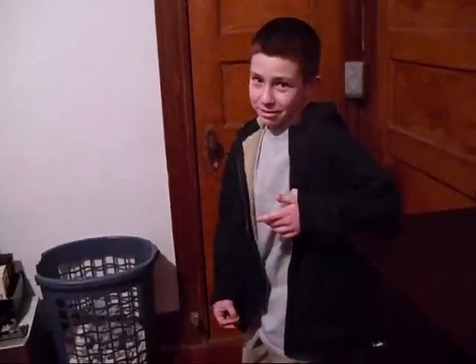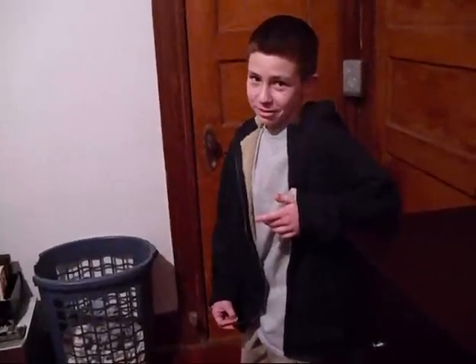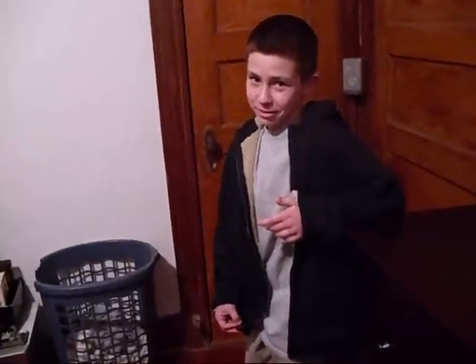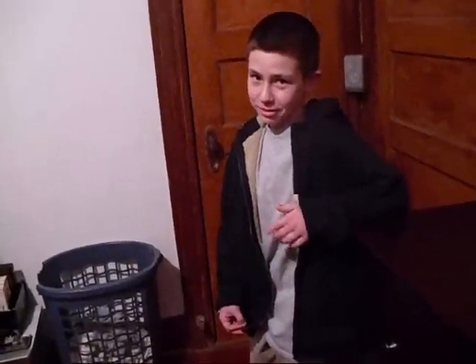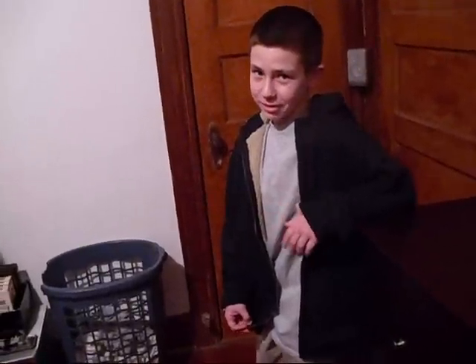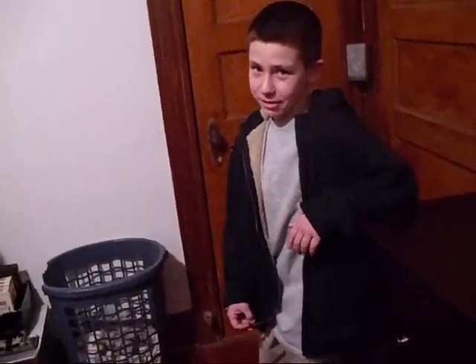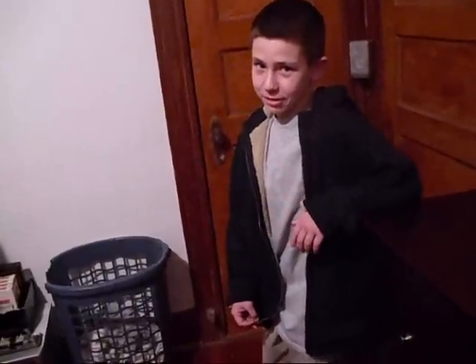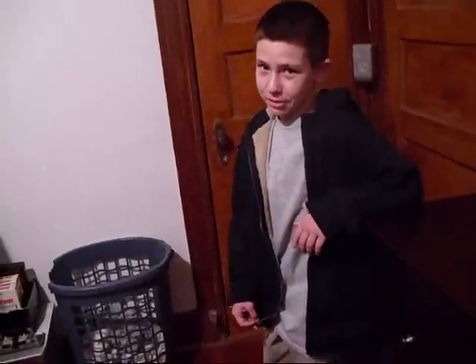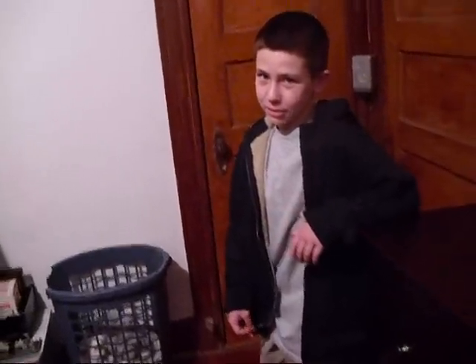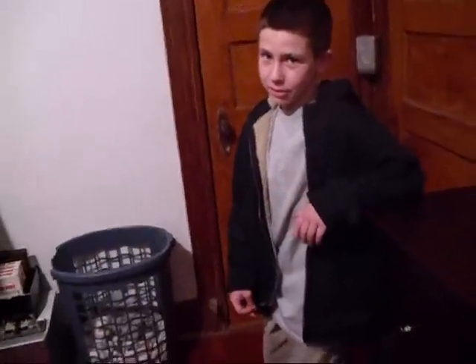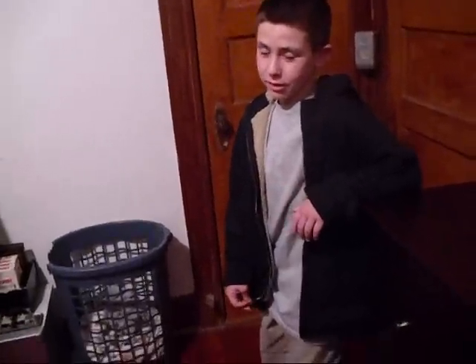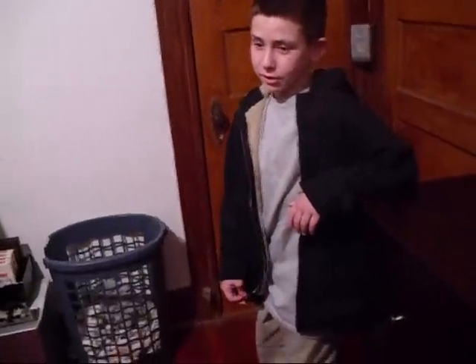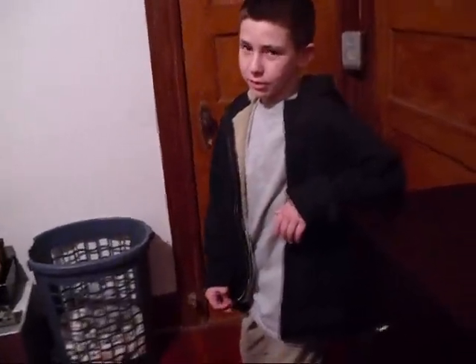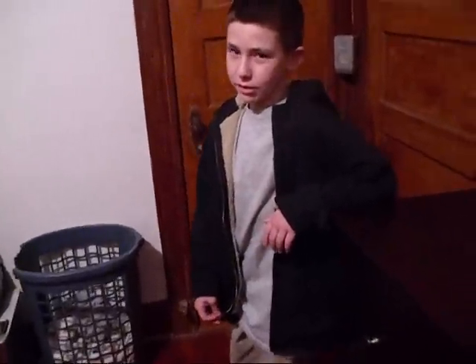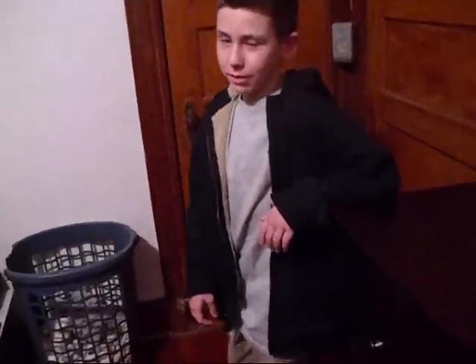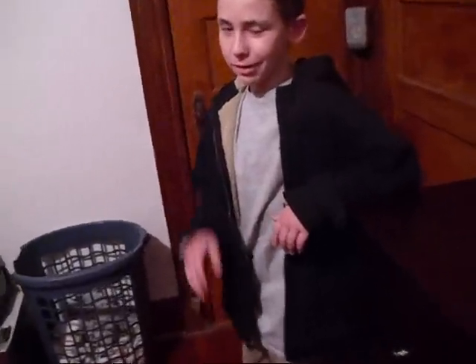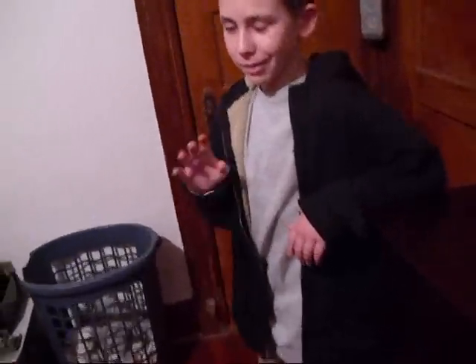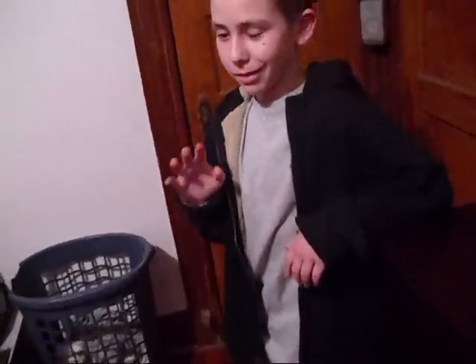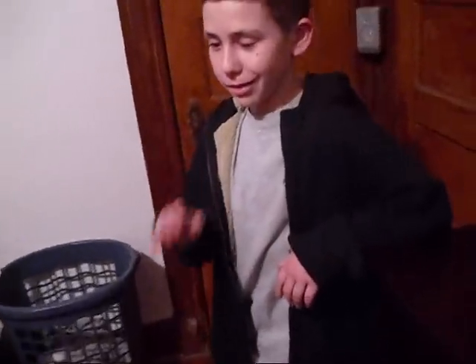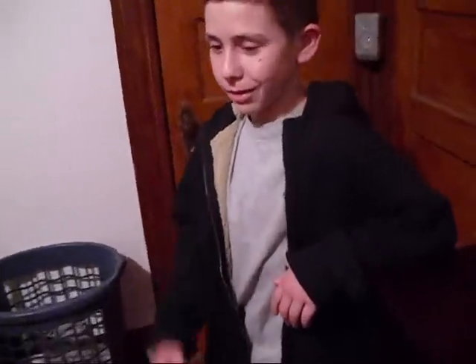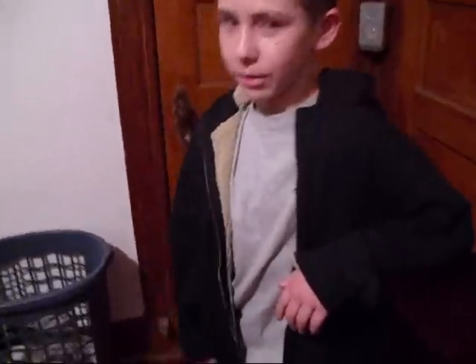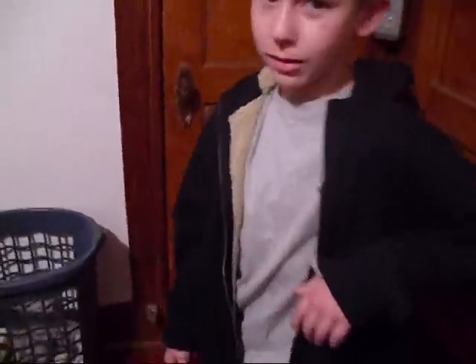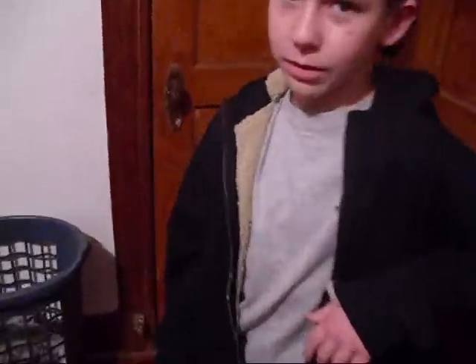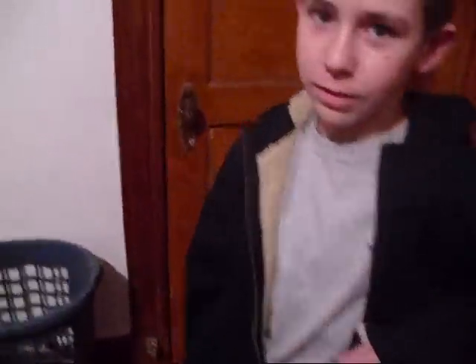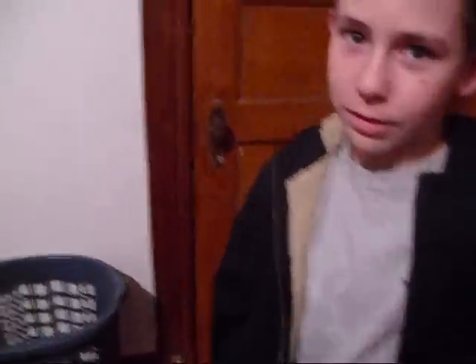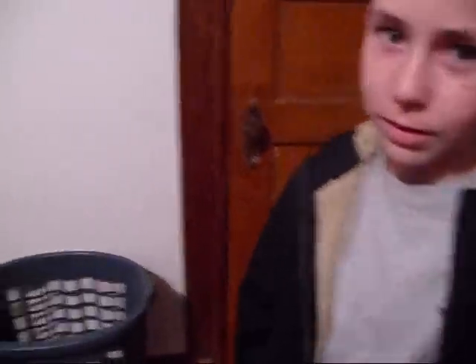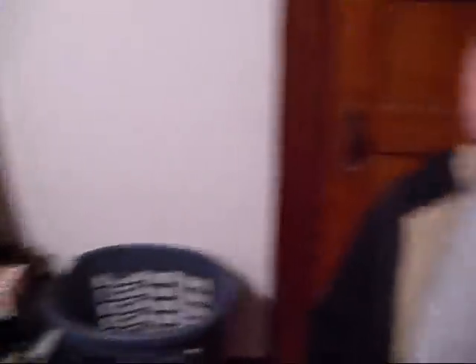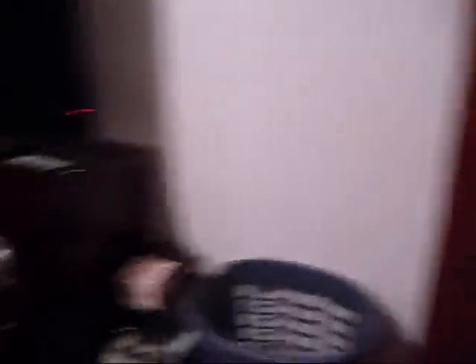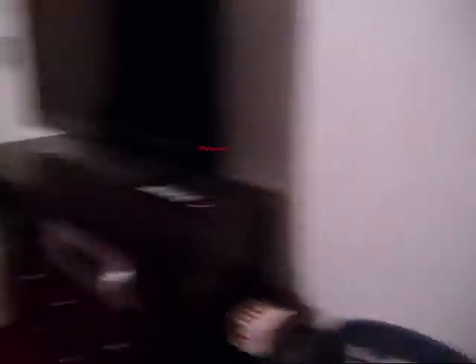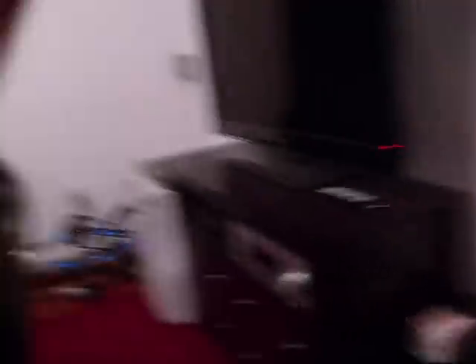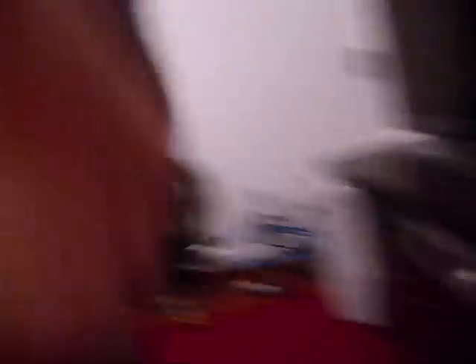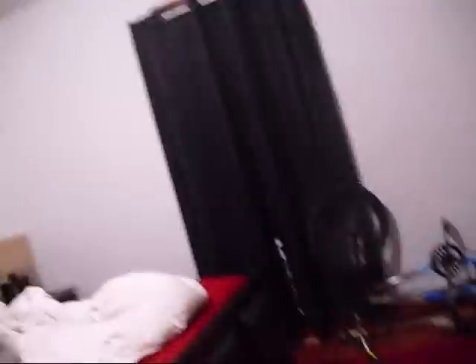Alright, I got my little helper here, my little brother — he's going to be my cameraman.